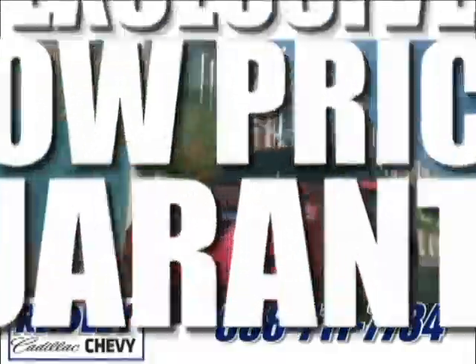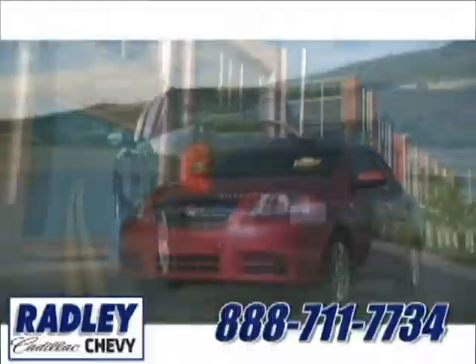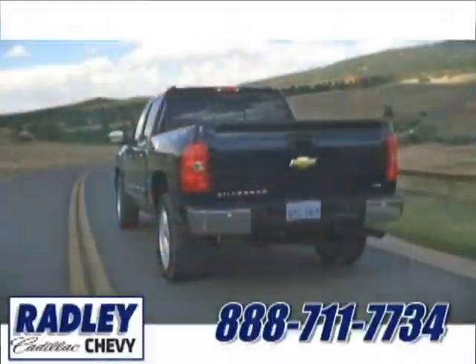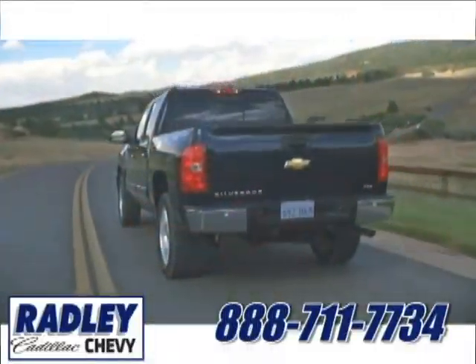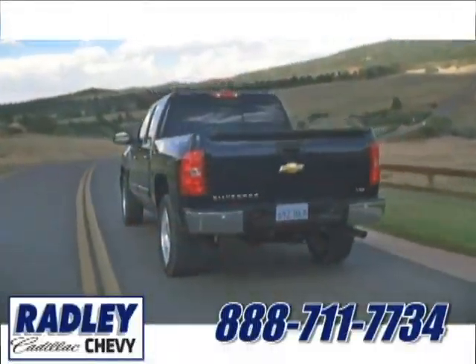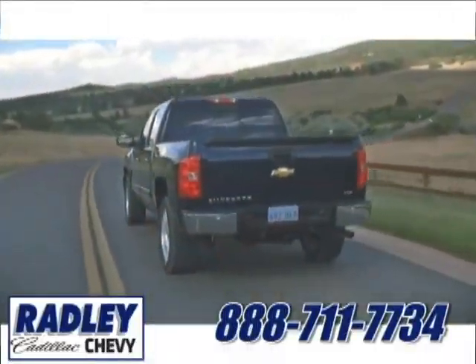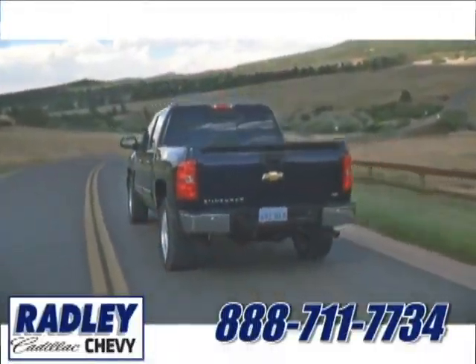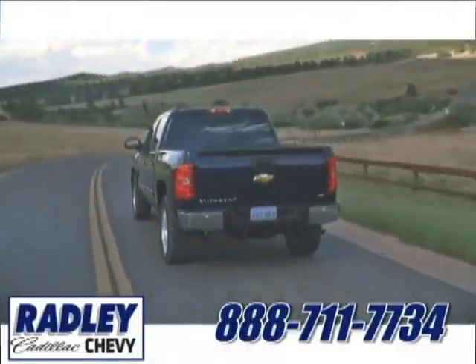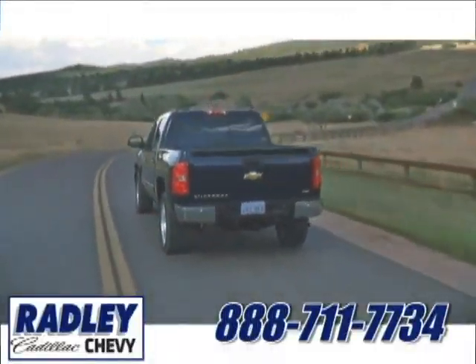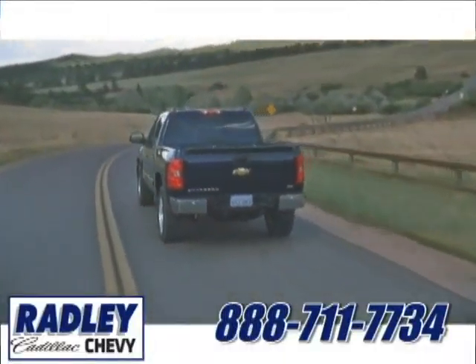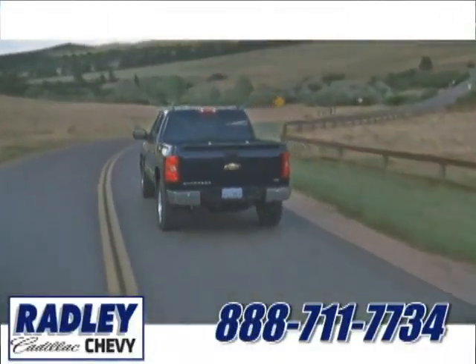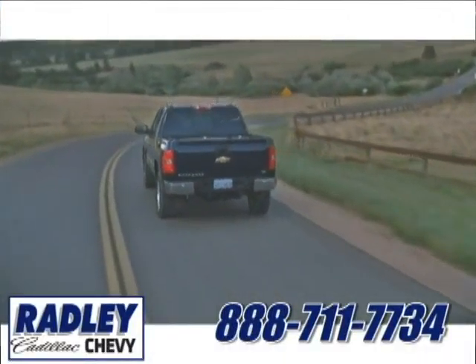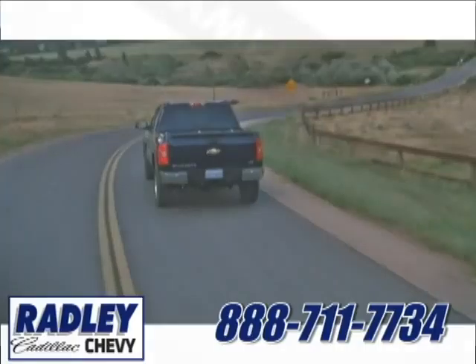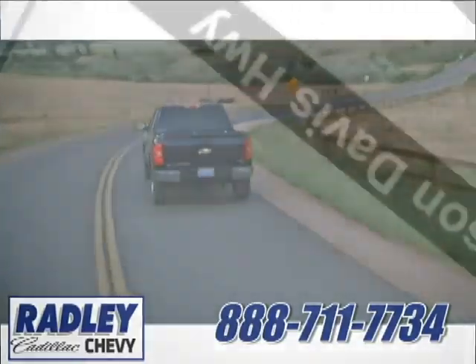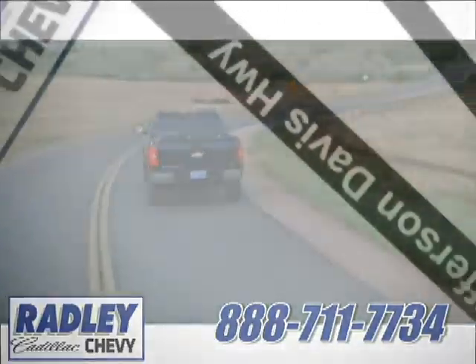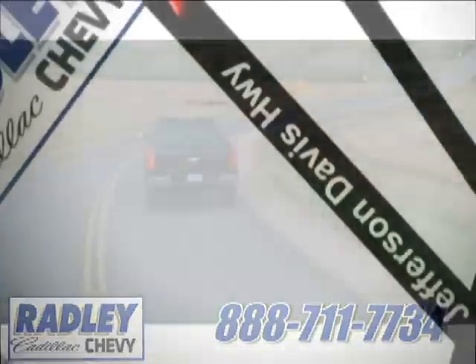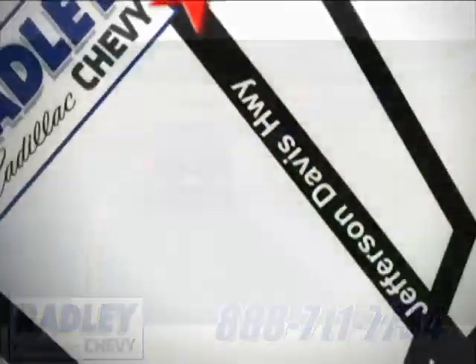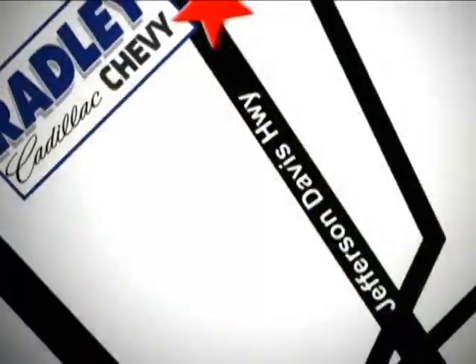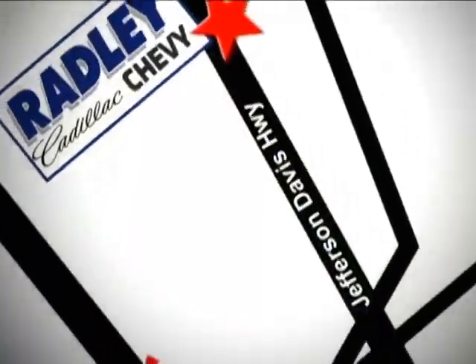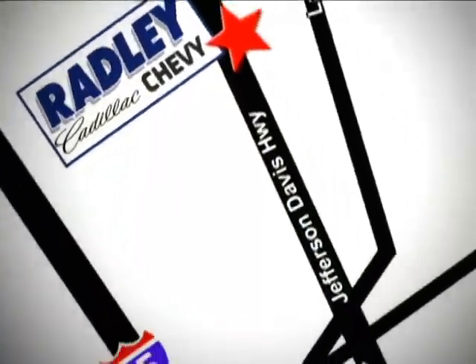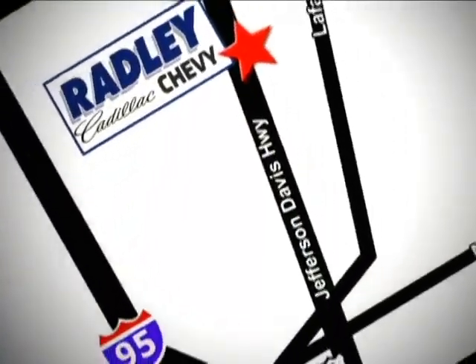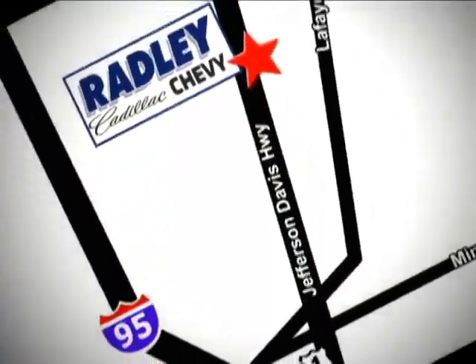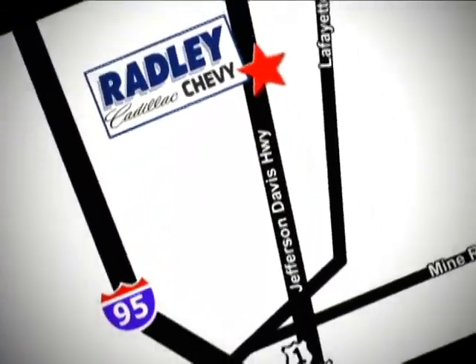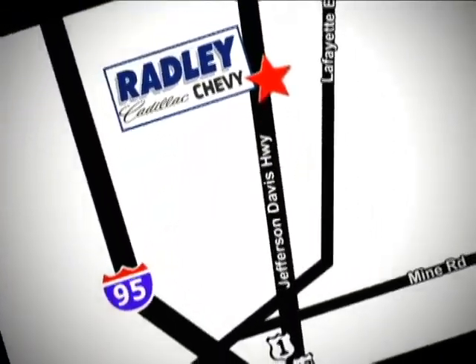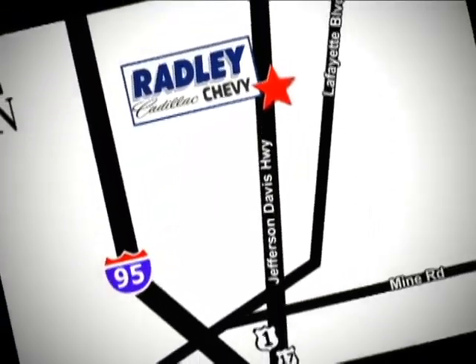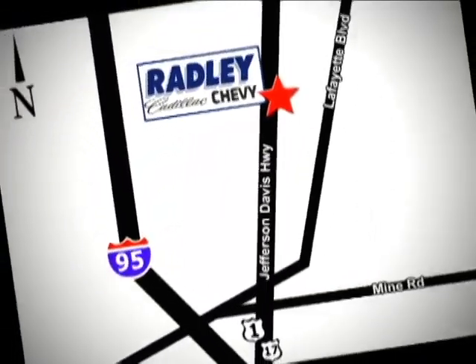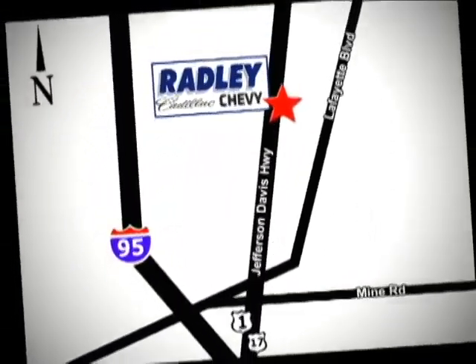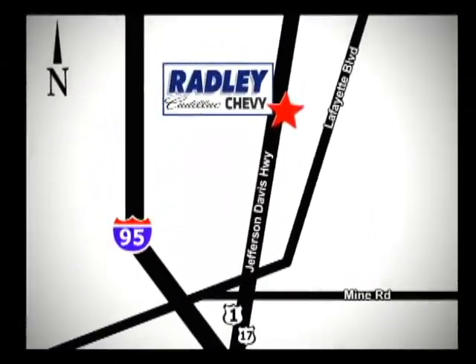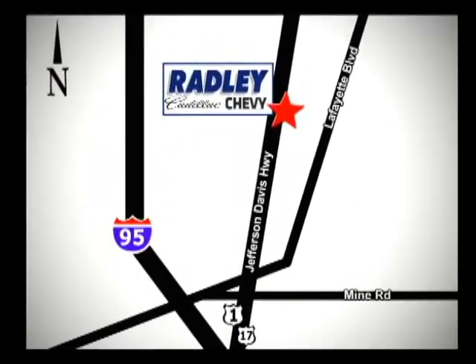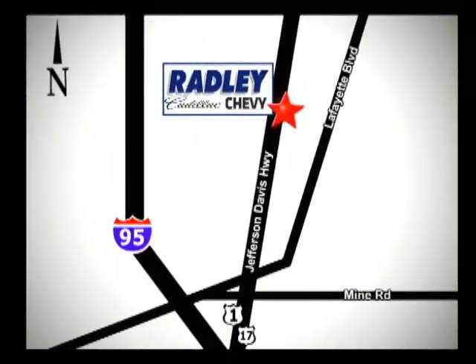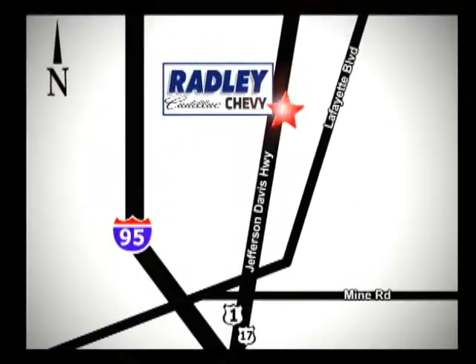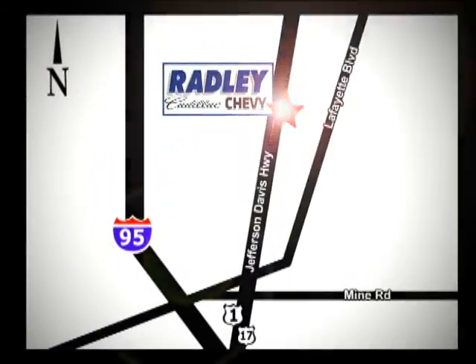You're conveniently located at 3670 Jefferson Davis Highway in Fredericksburg — Radley Cadillac Chevrolet.